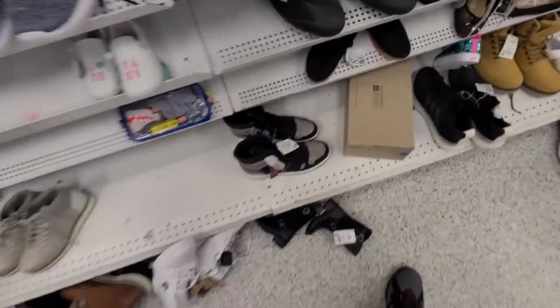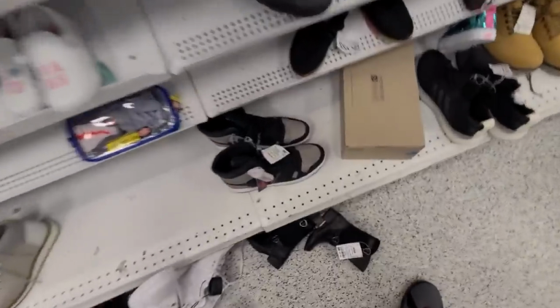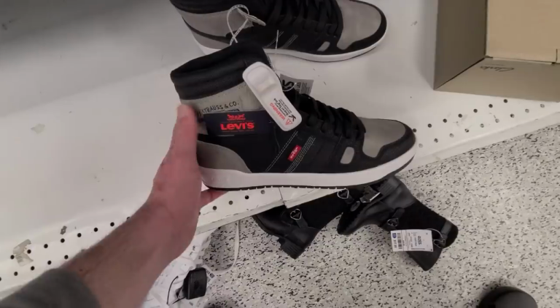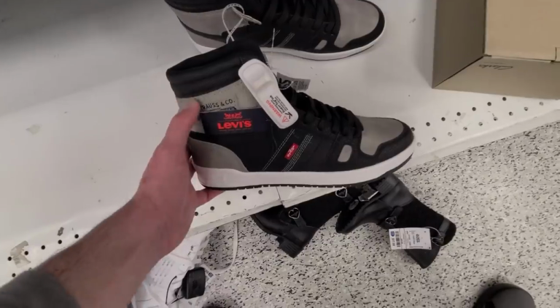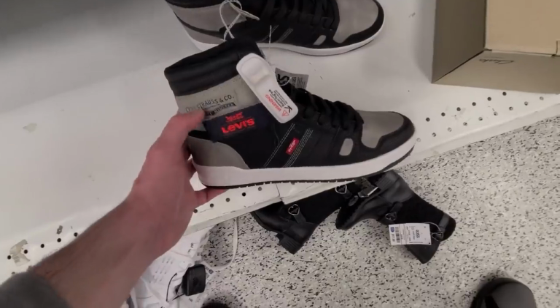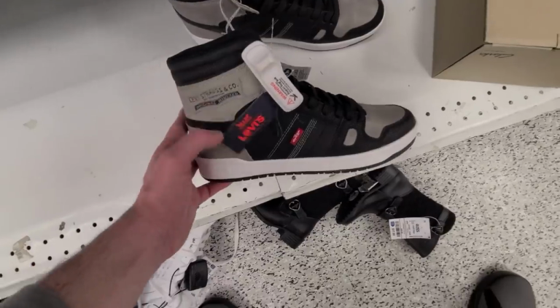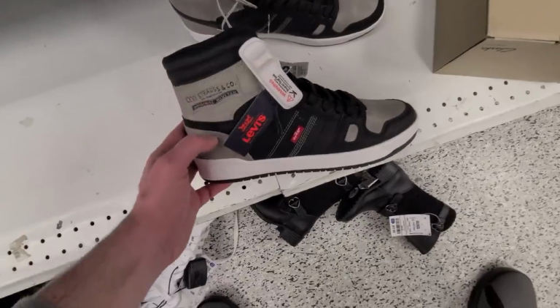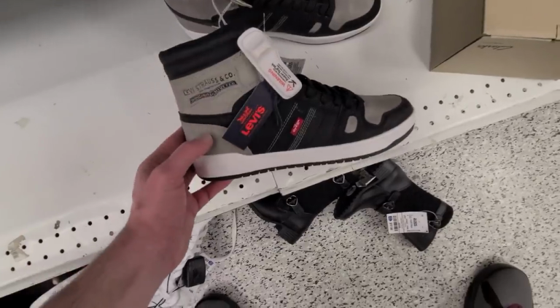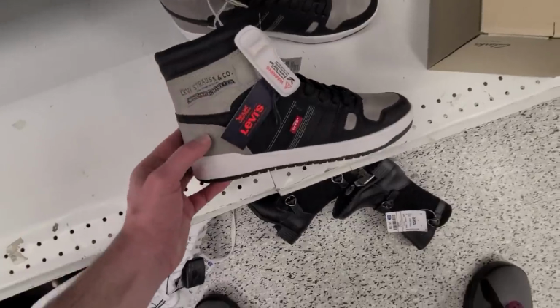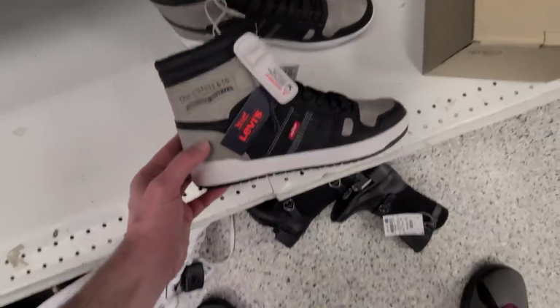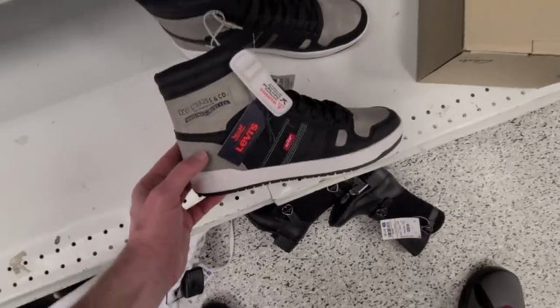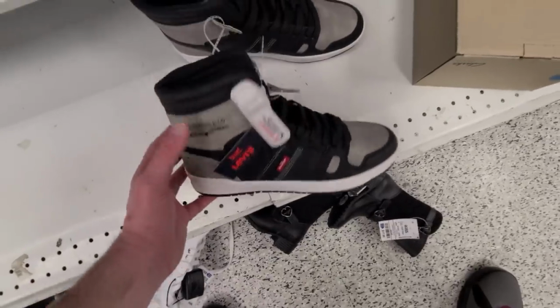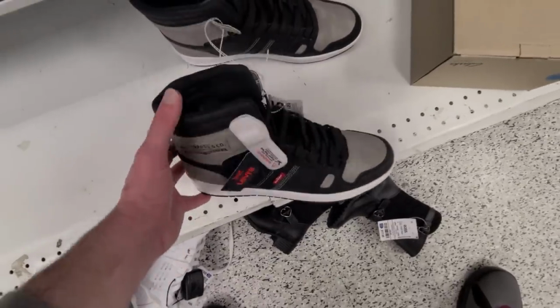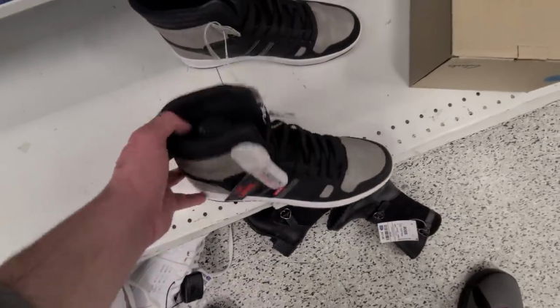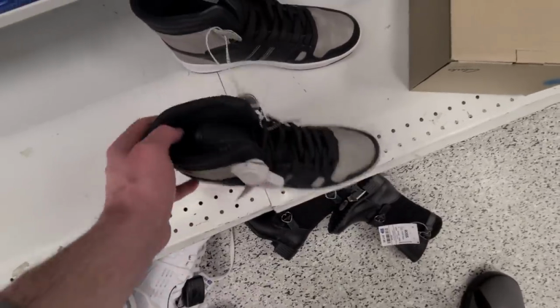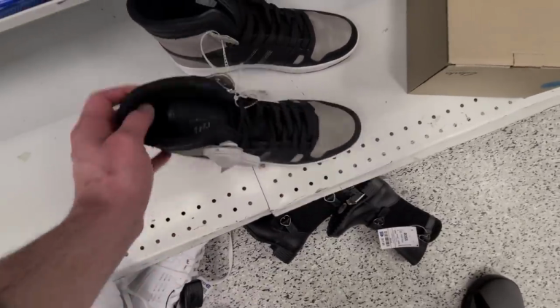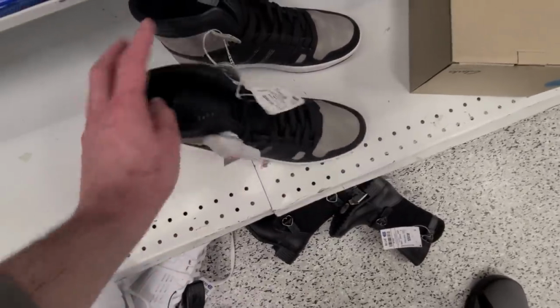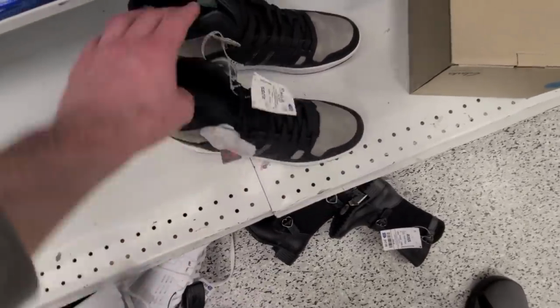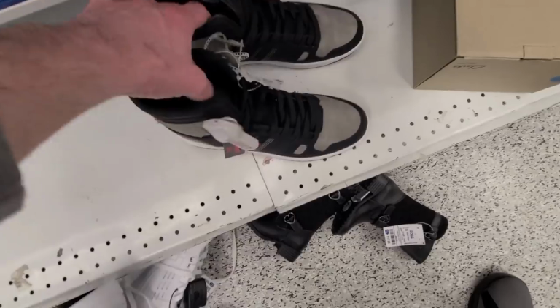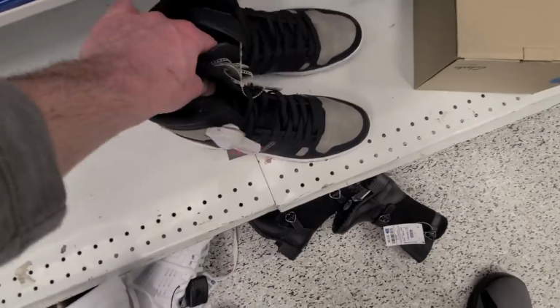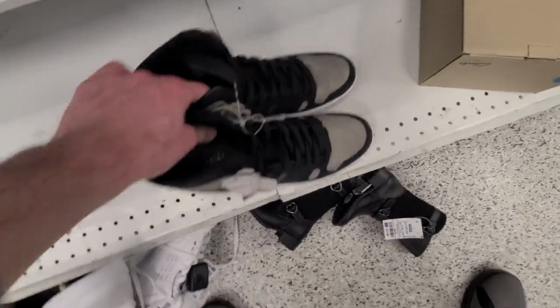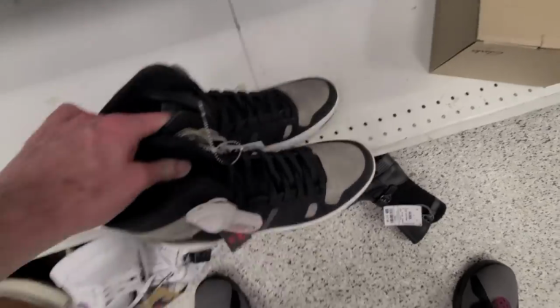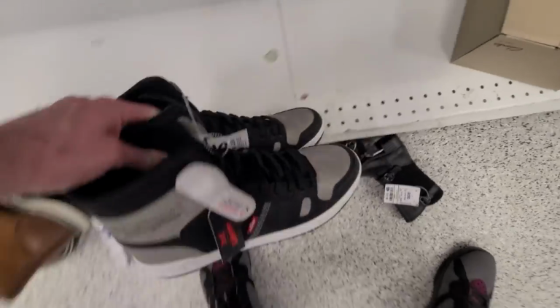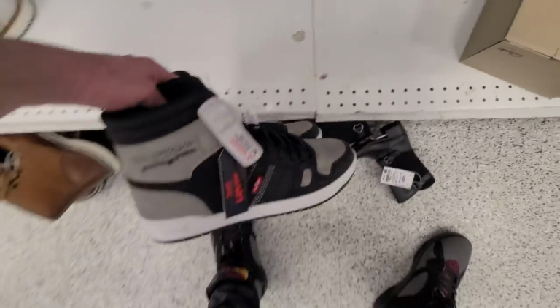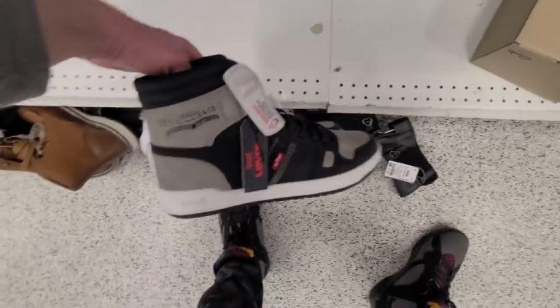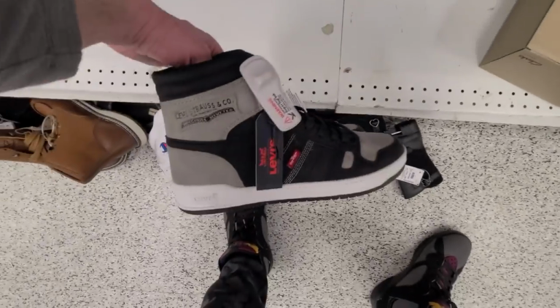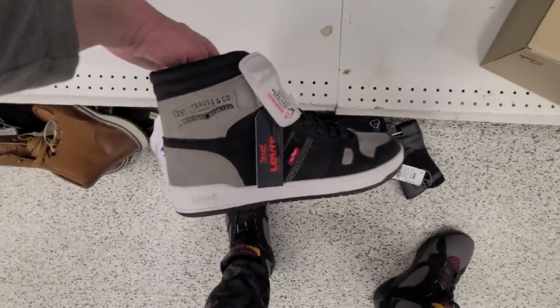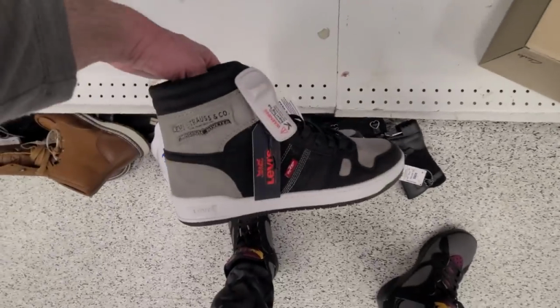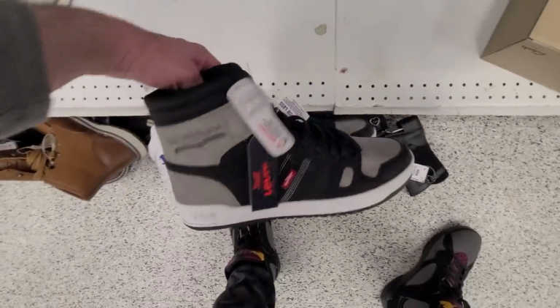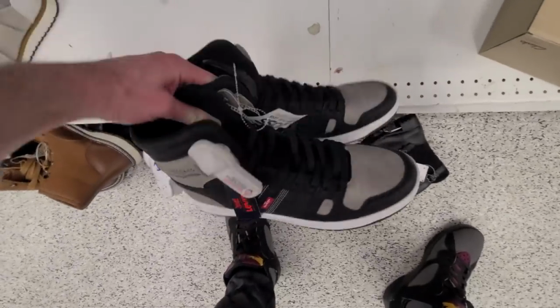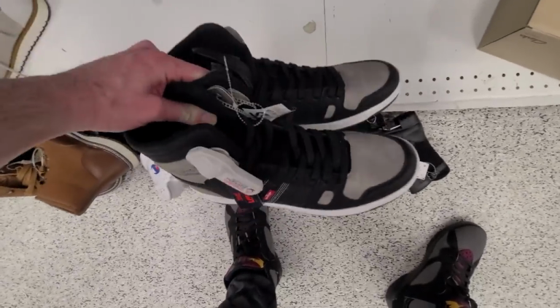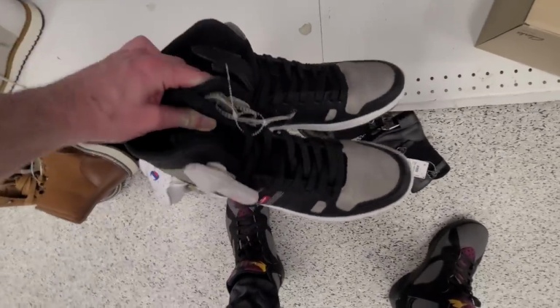We got the Levi's One Shadows. Man, these are nice.